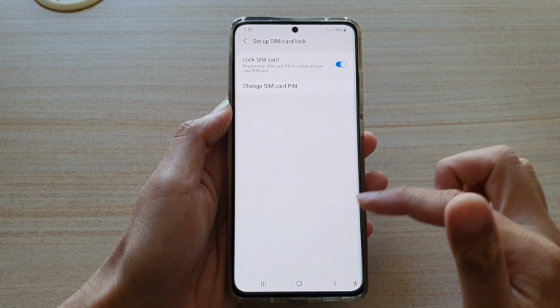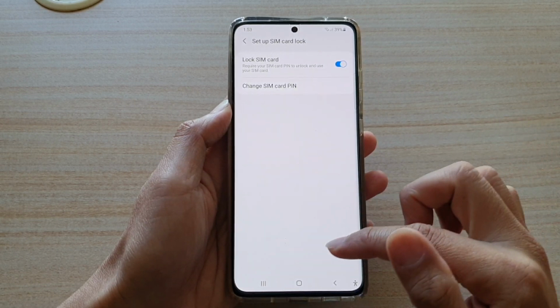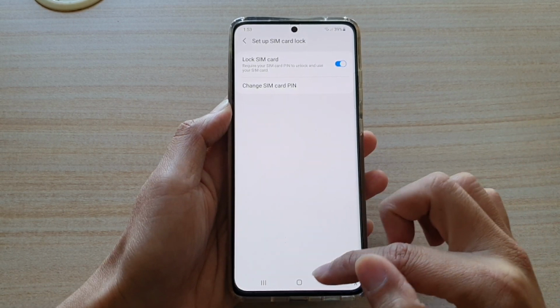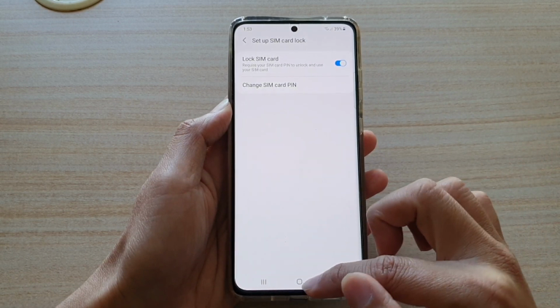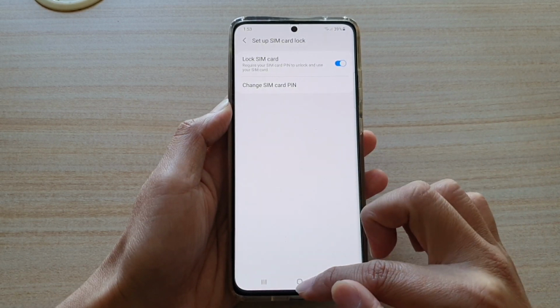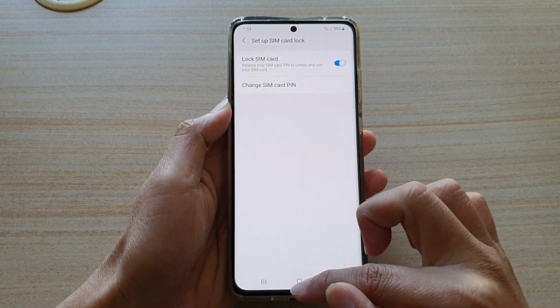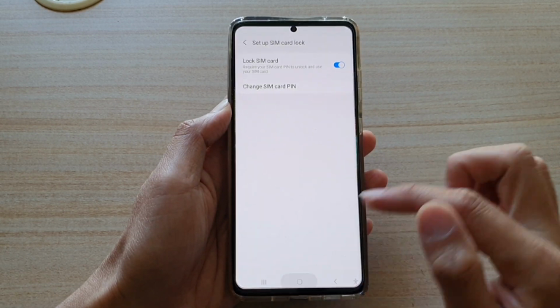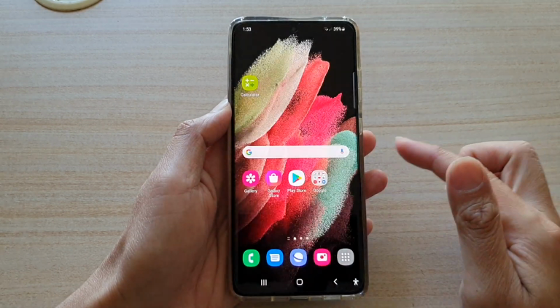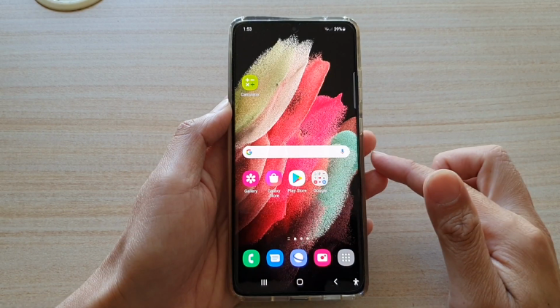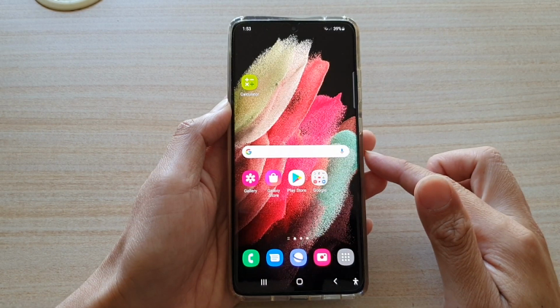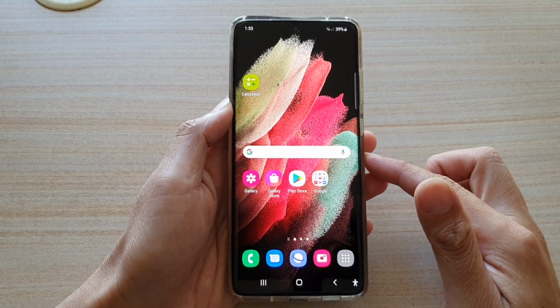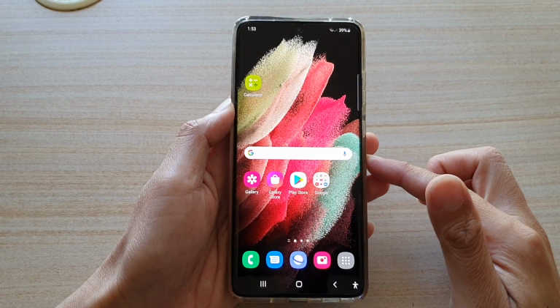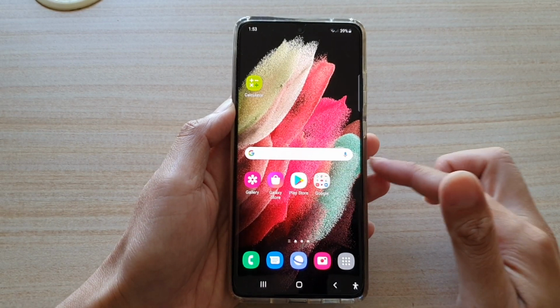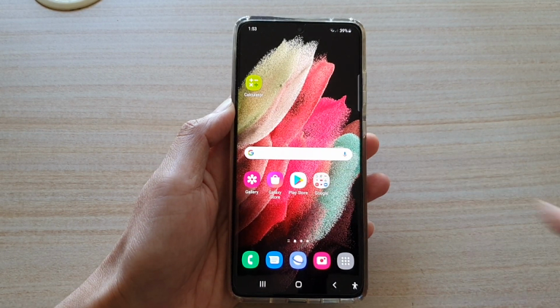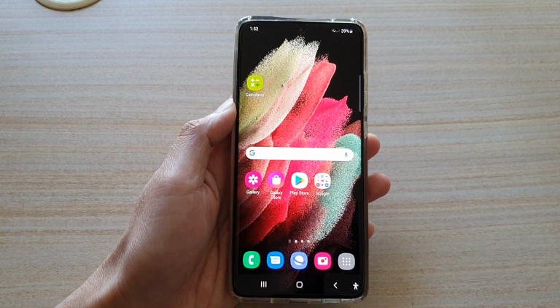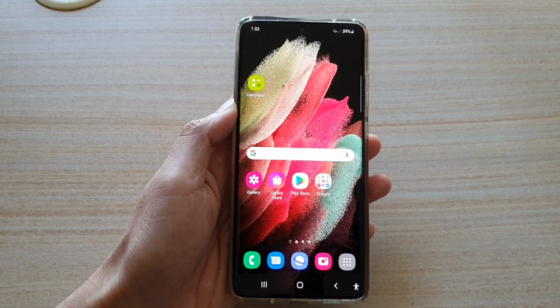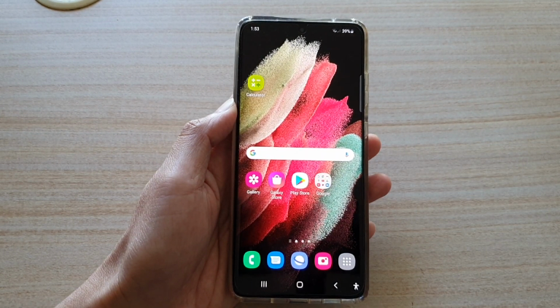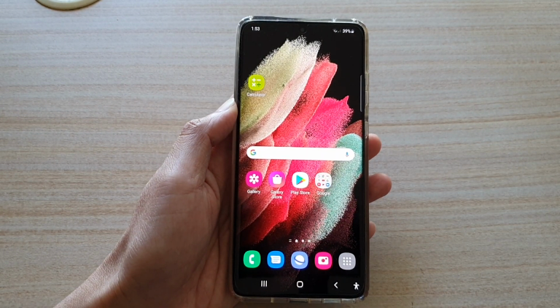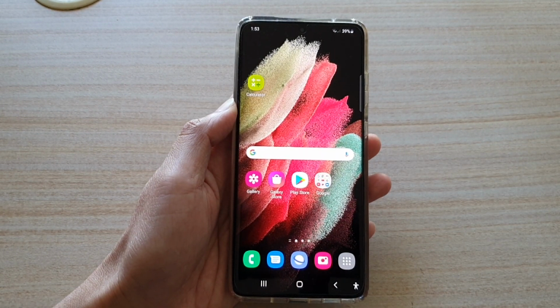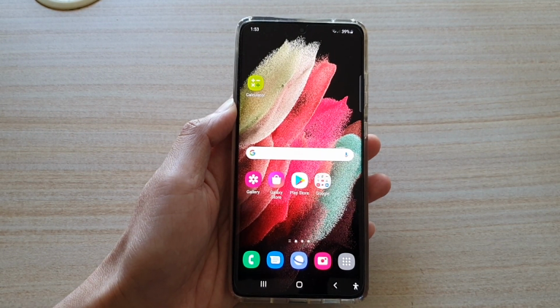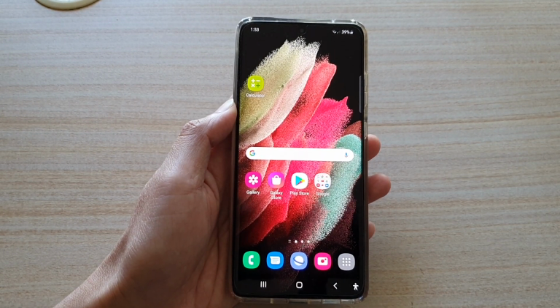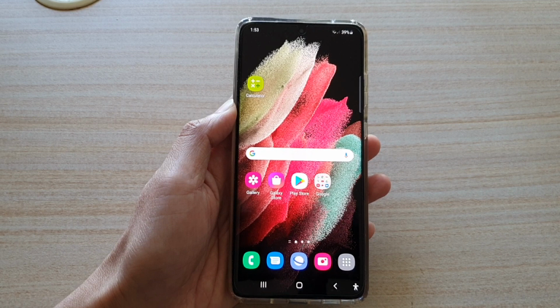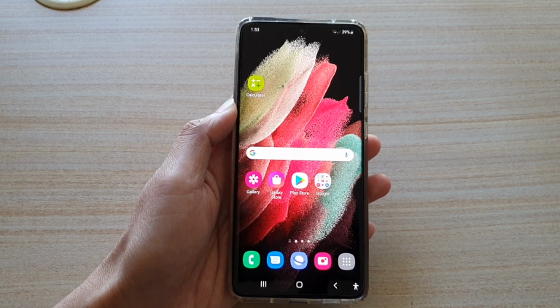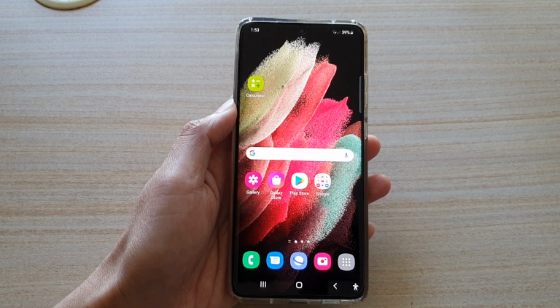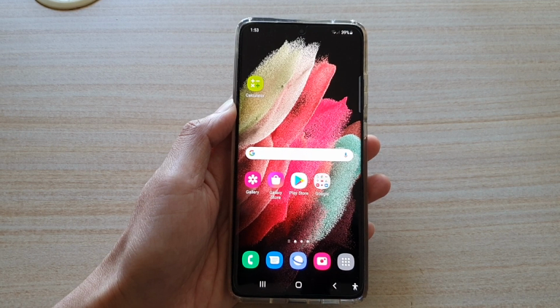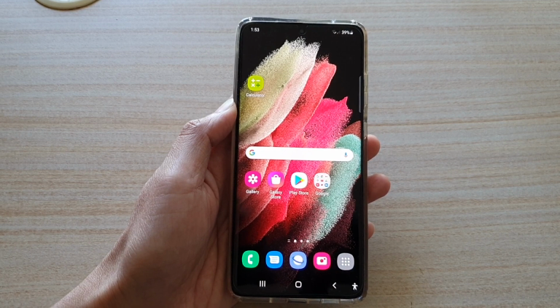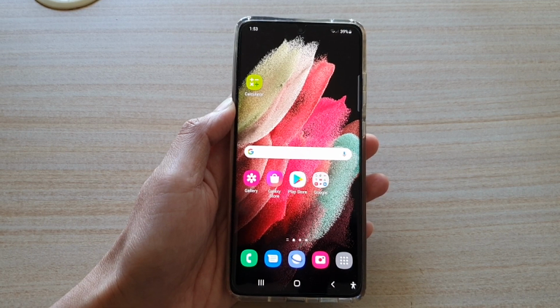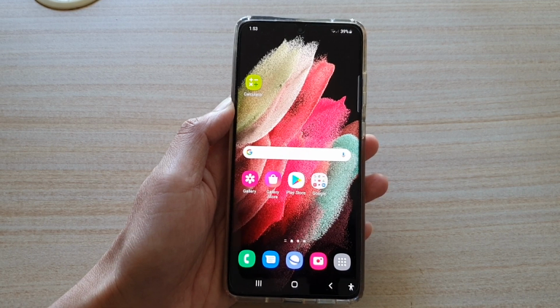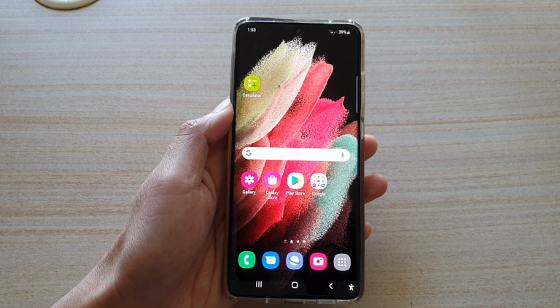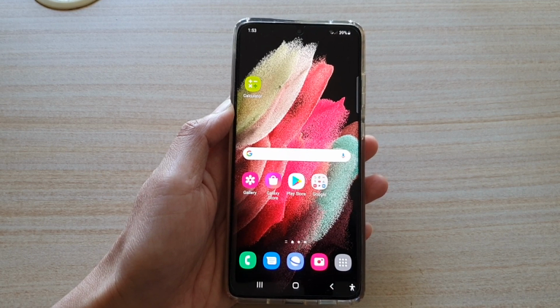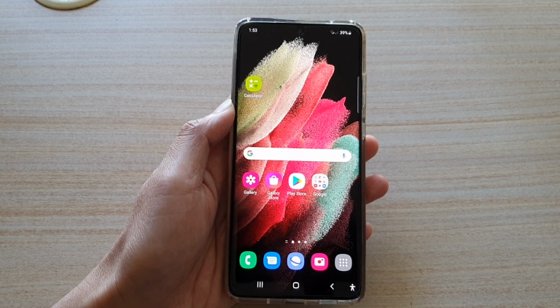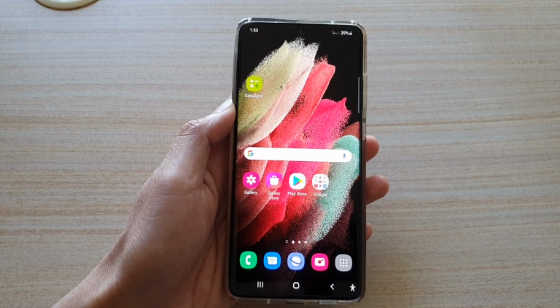You can tap on the home key to go back to your home screen. Thank you for watching this video — please subscribe to my channel for more videos.